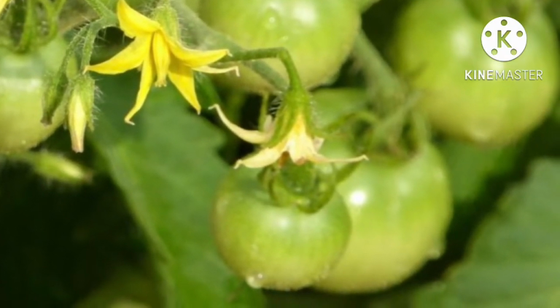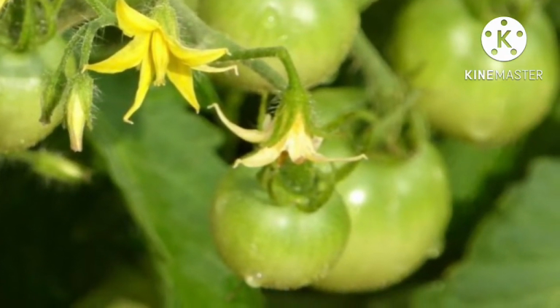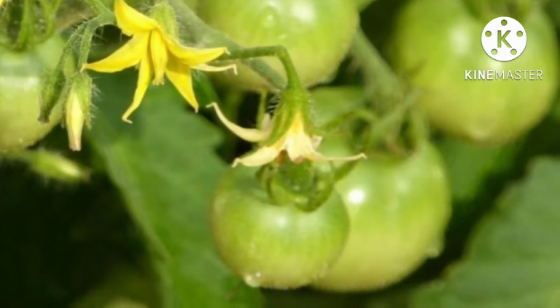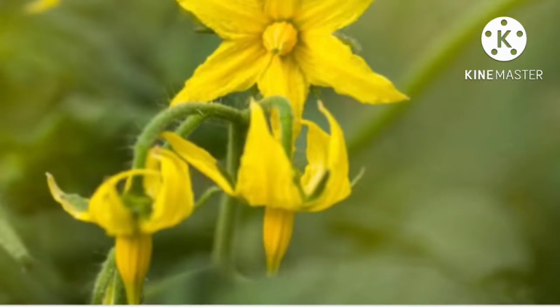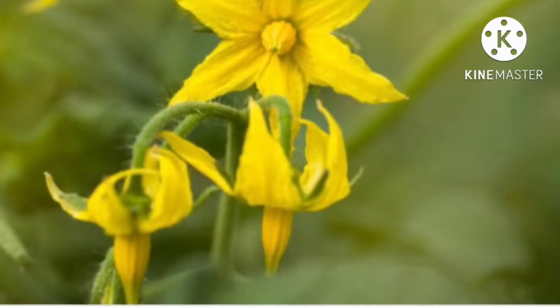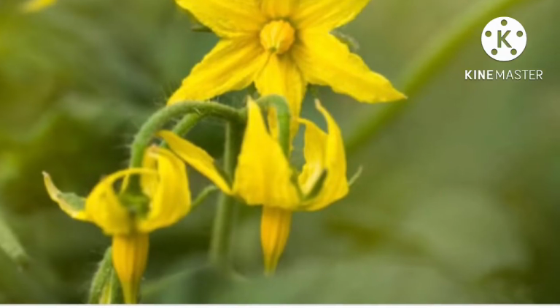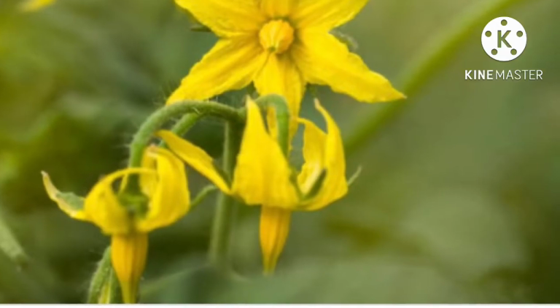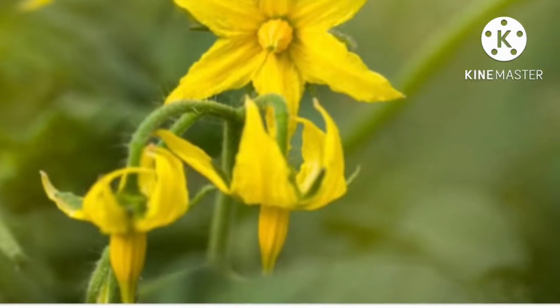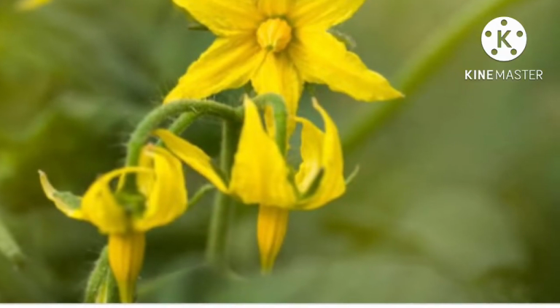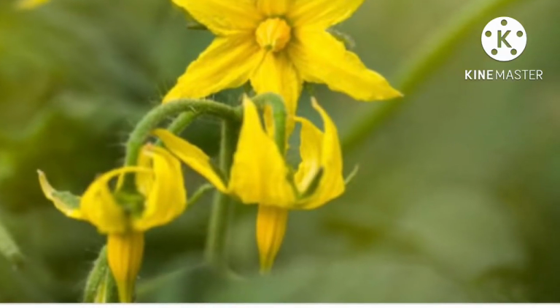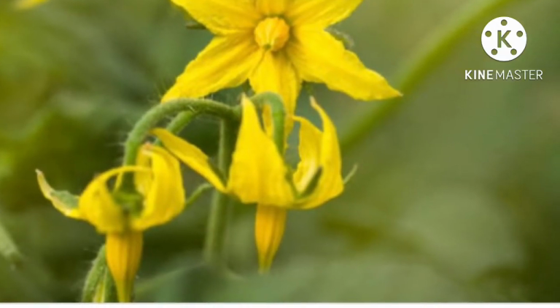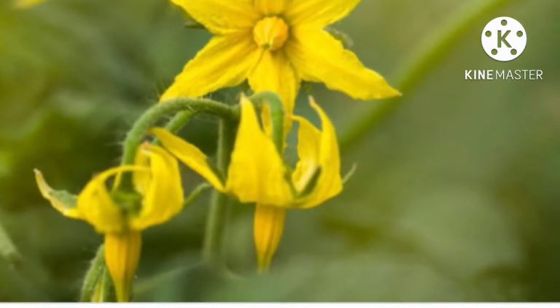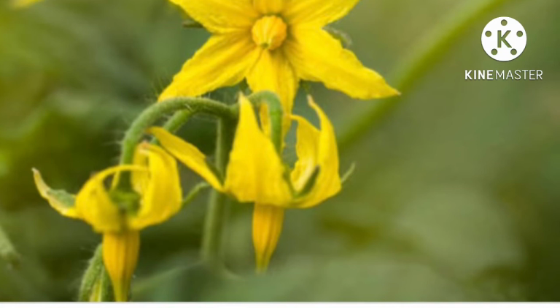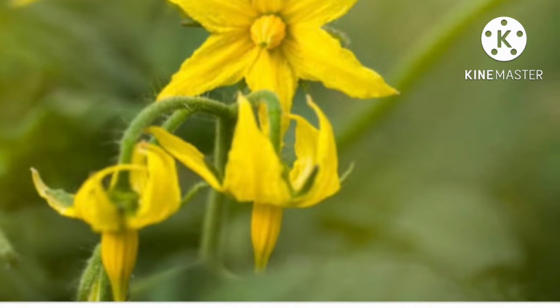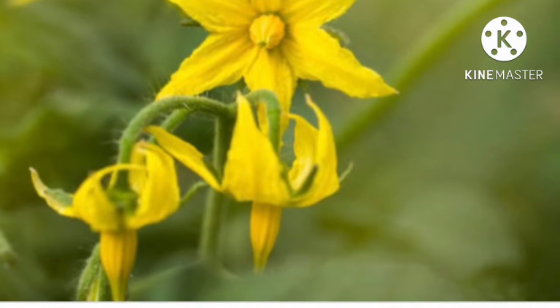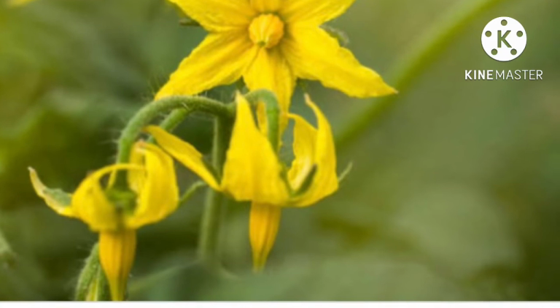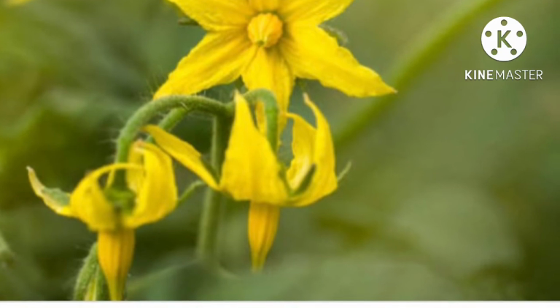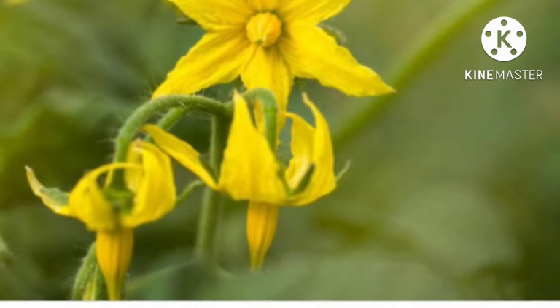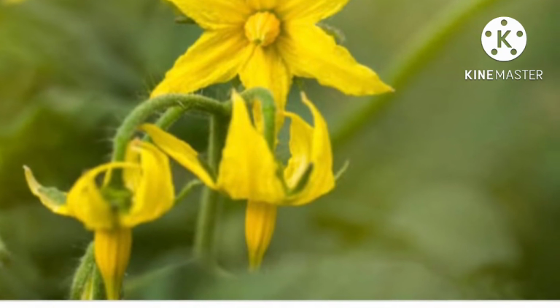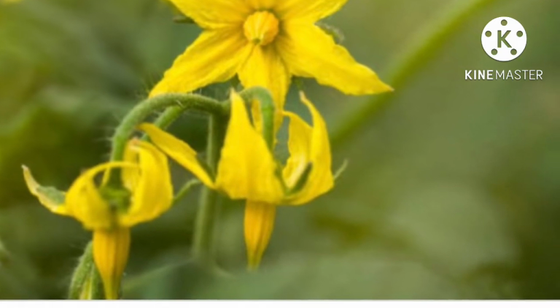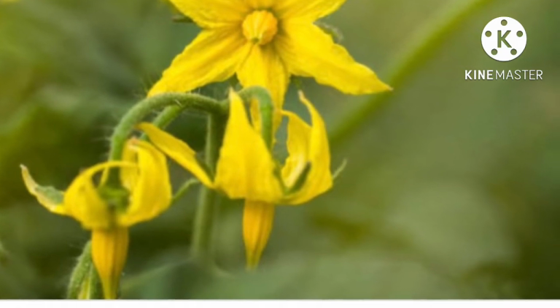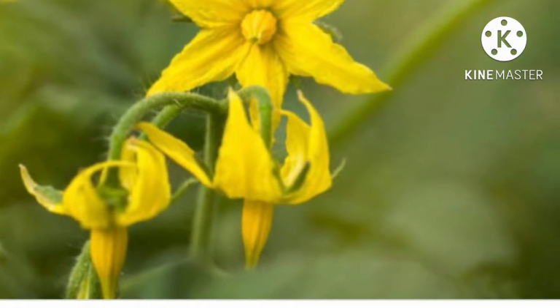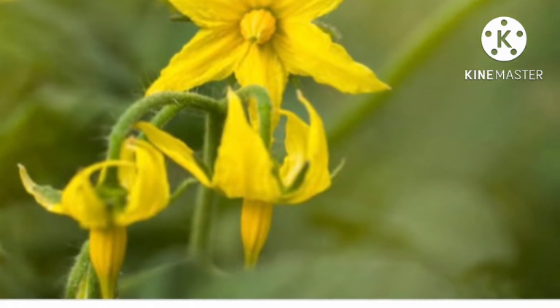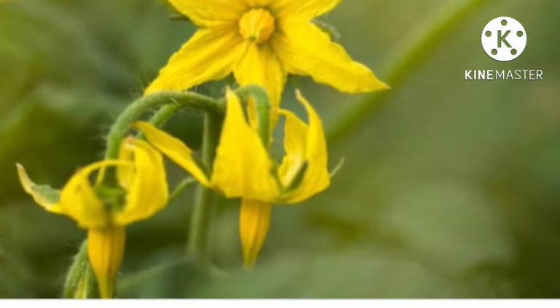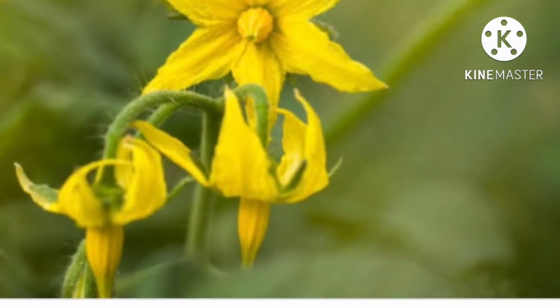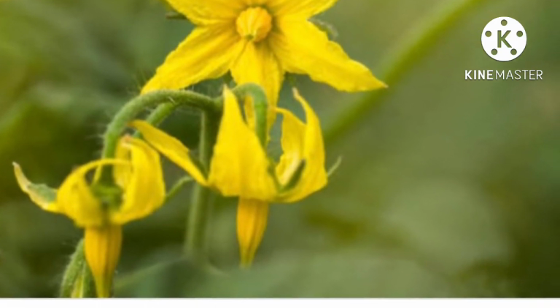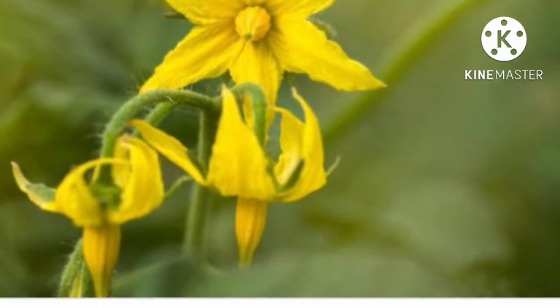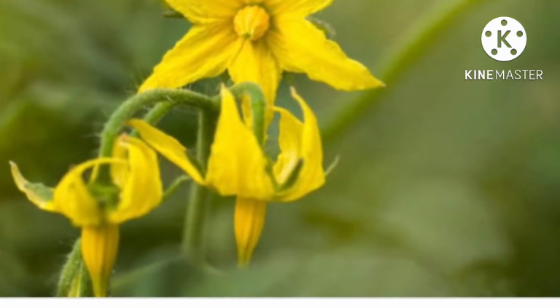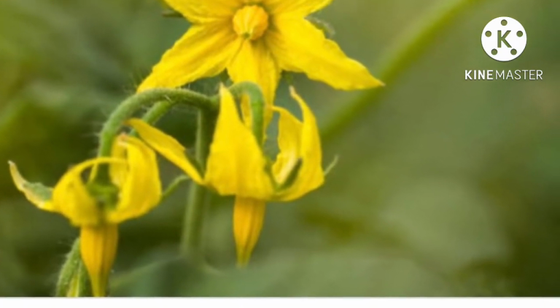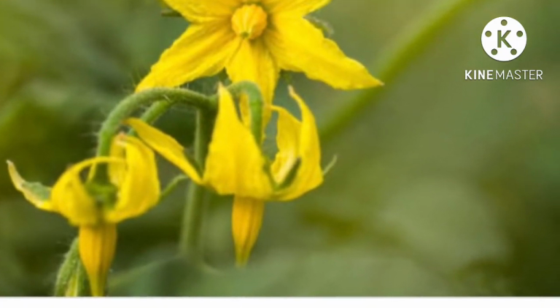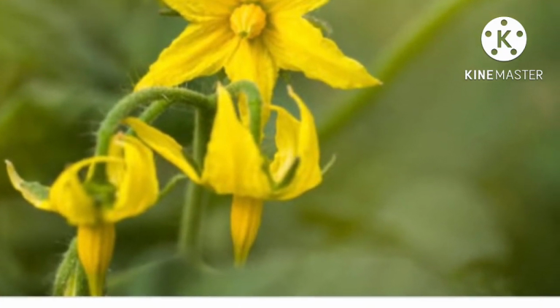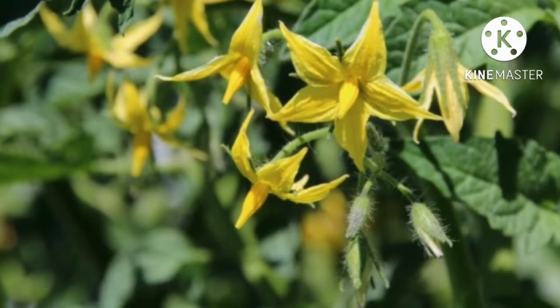Today, I am going to talk about tomato flowers and how I do it.